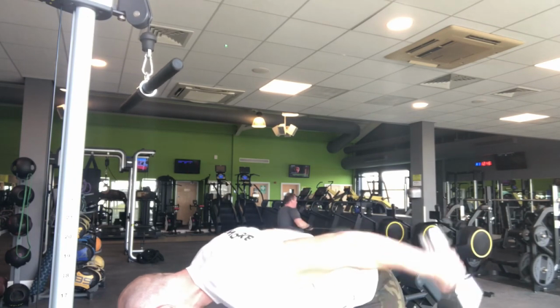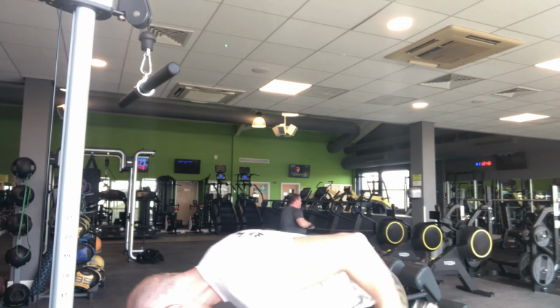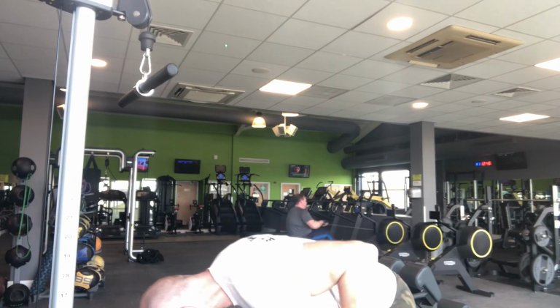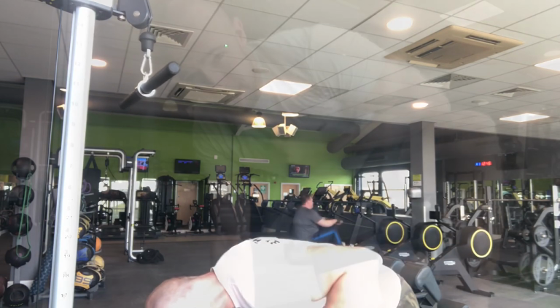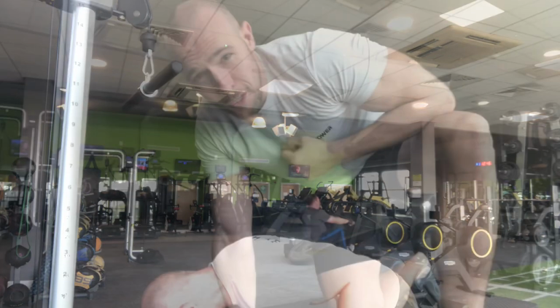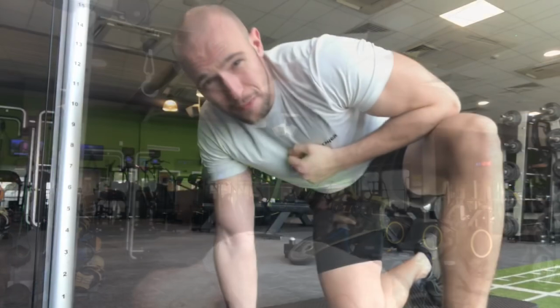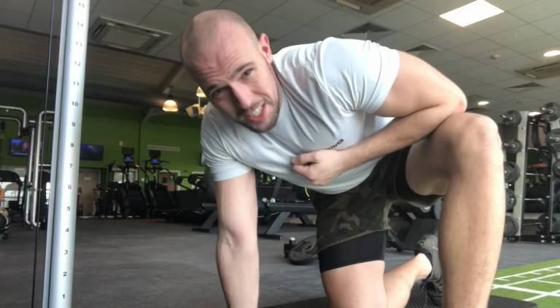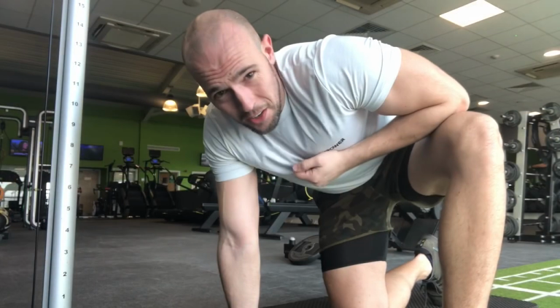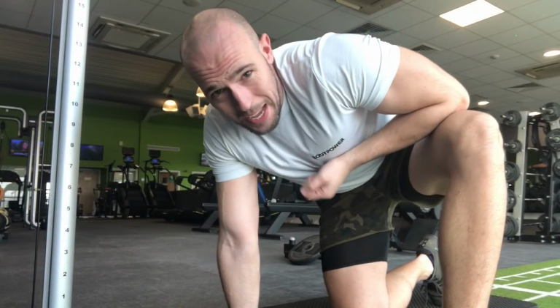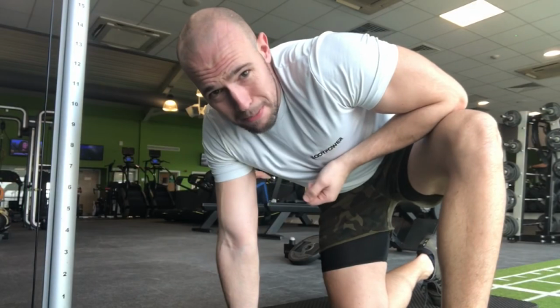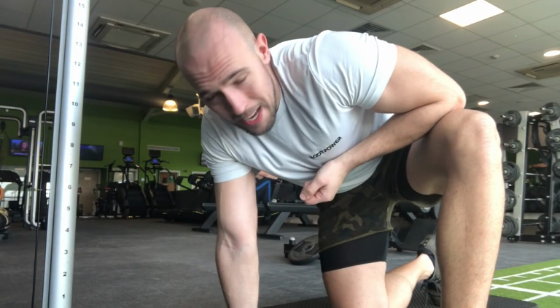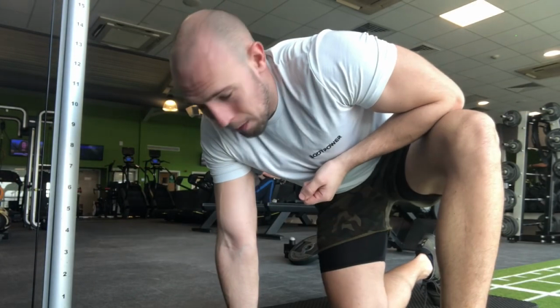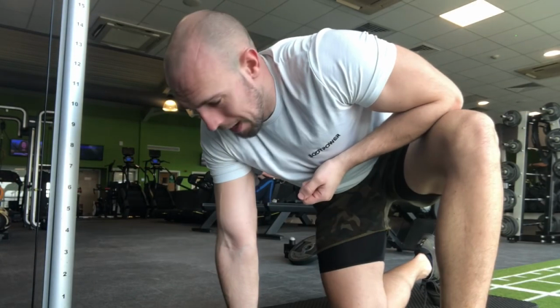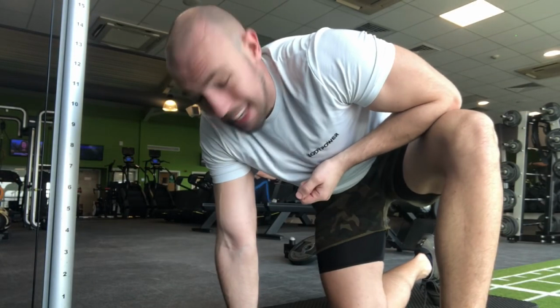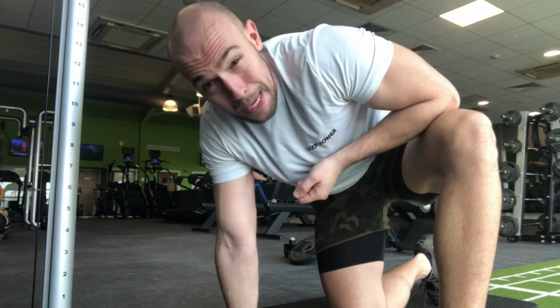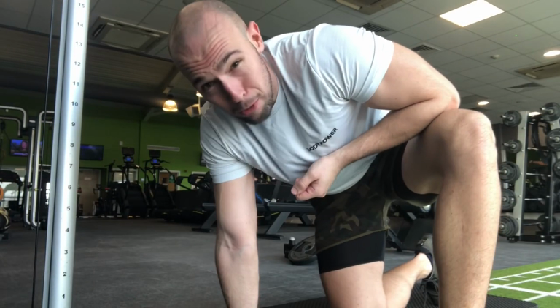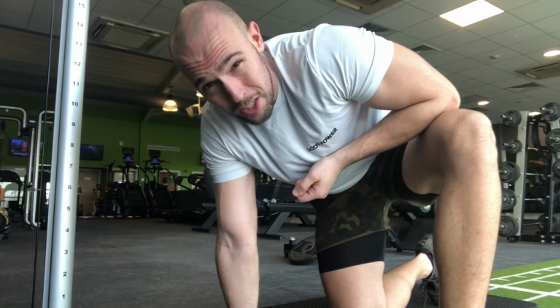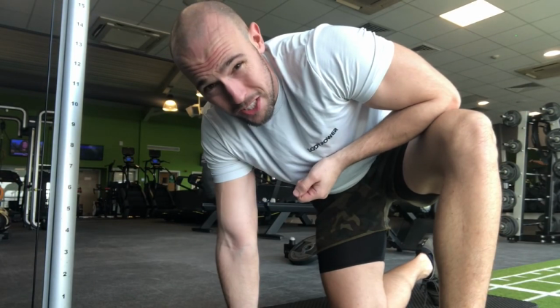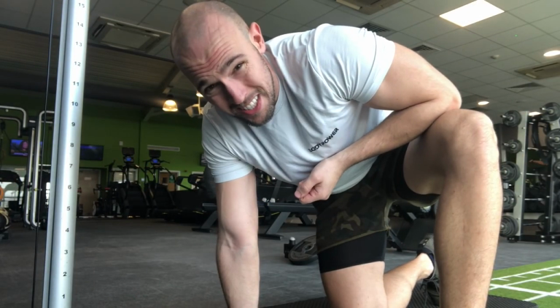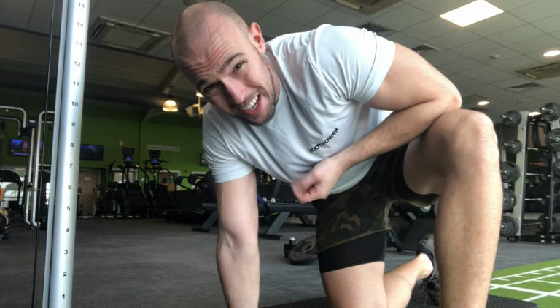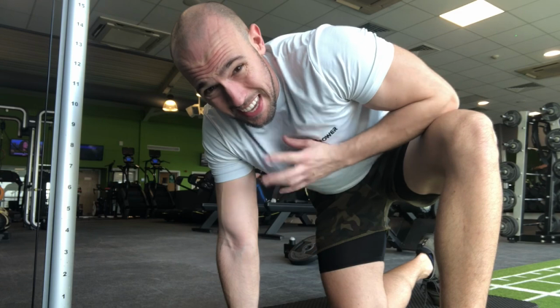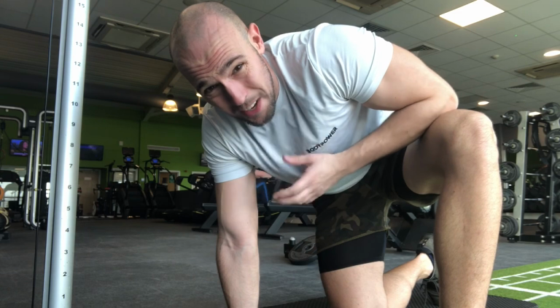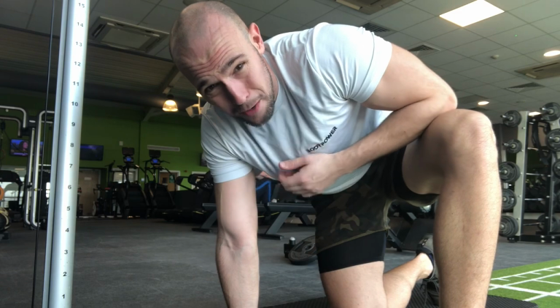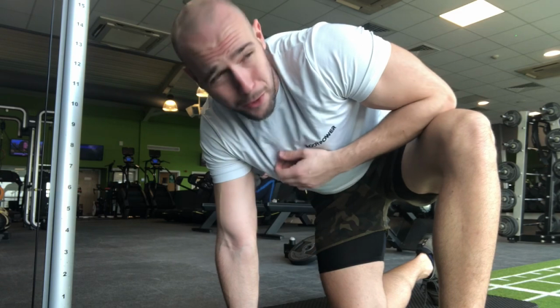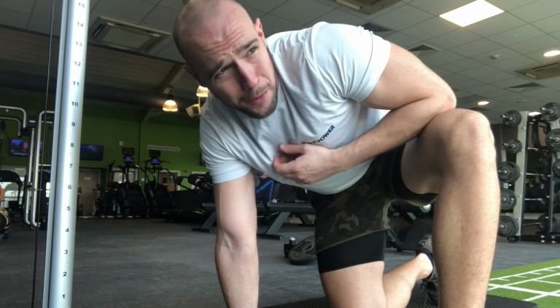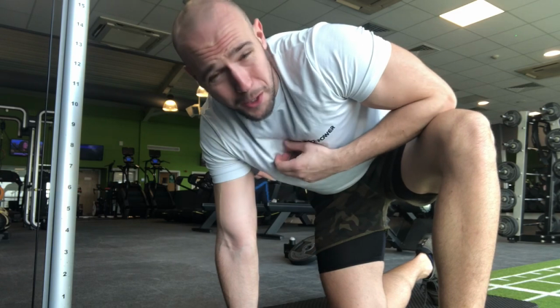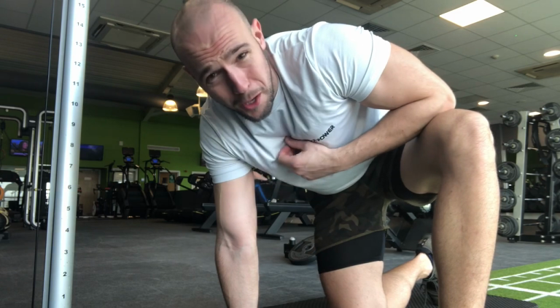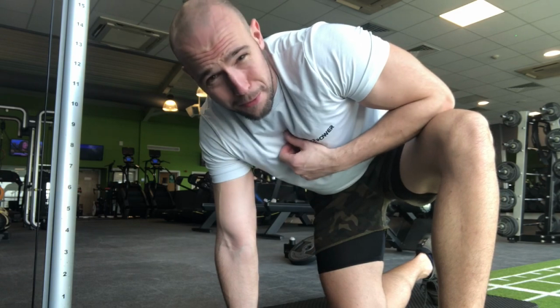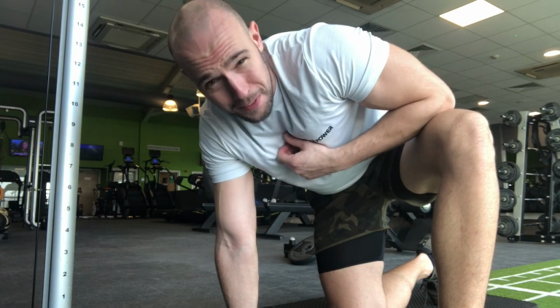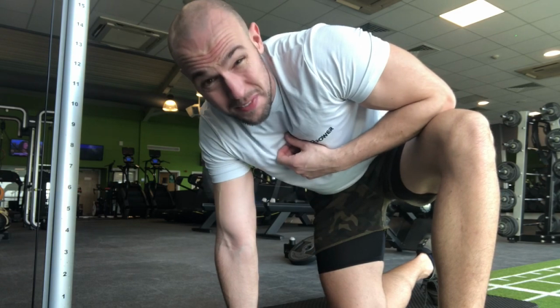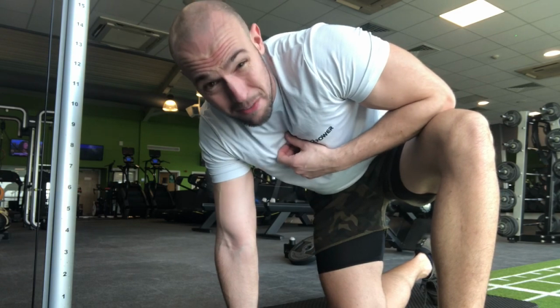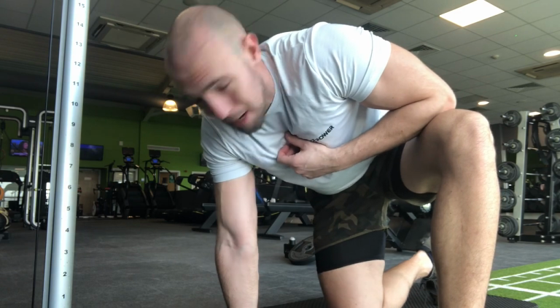Finishing on abs now — cable crunches, high volume, going for 50 reps.